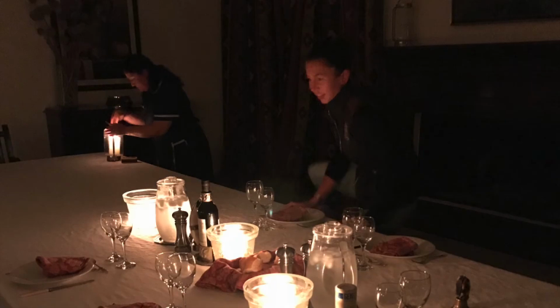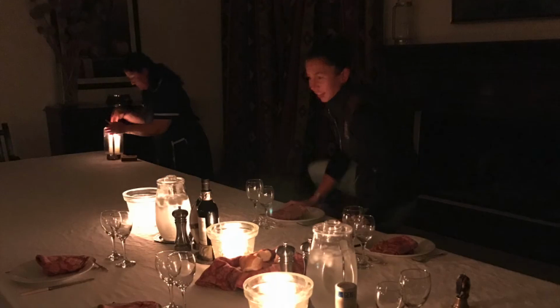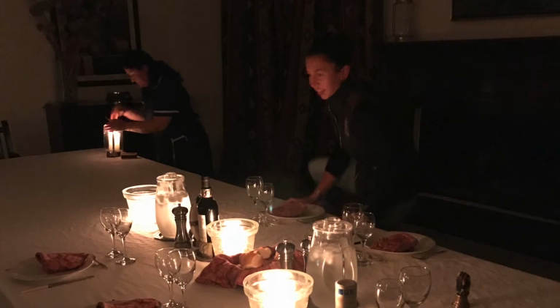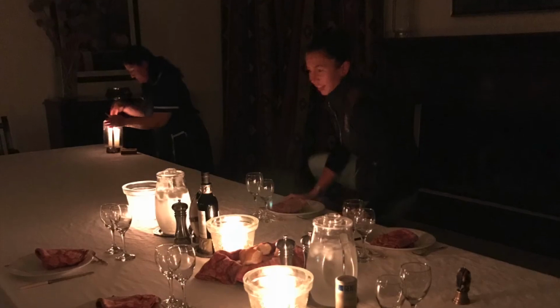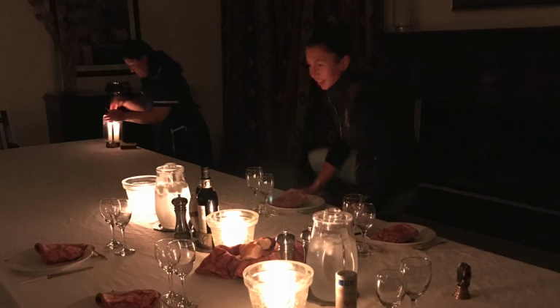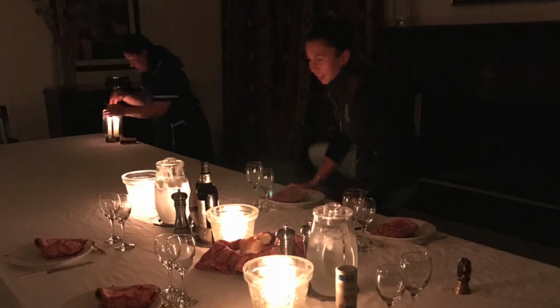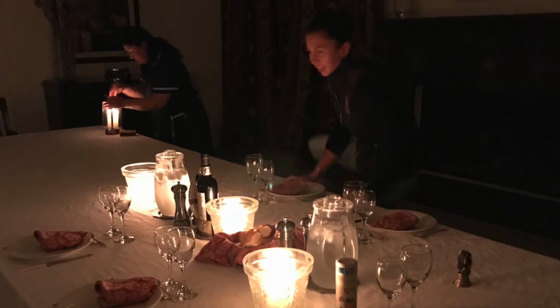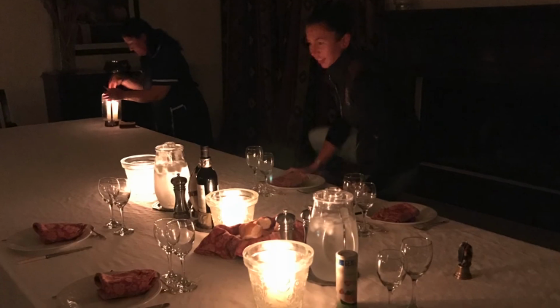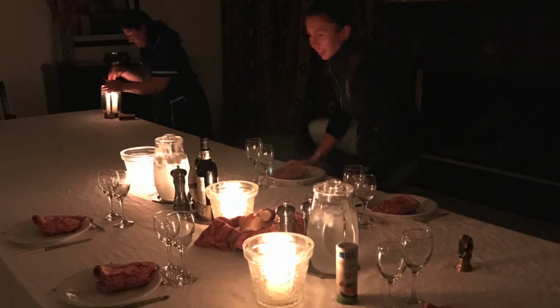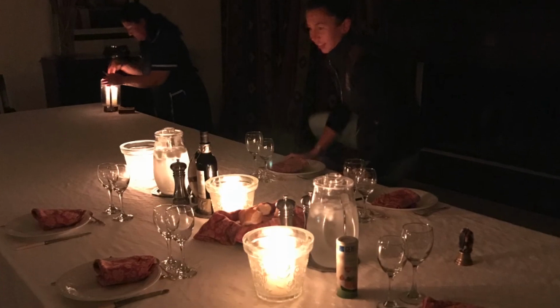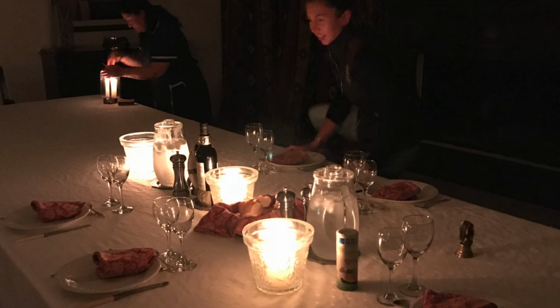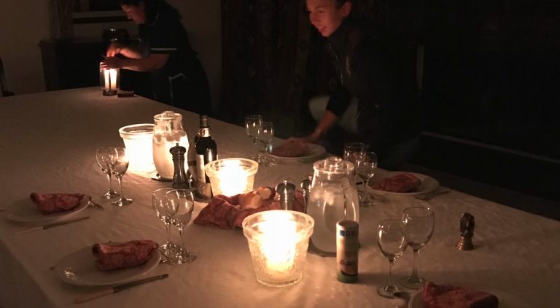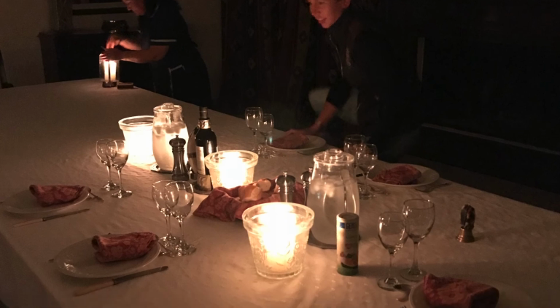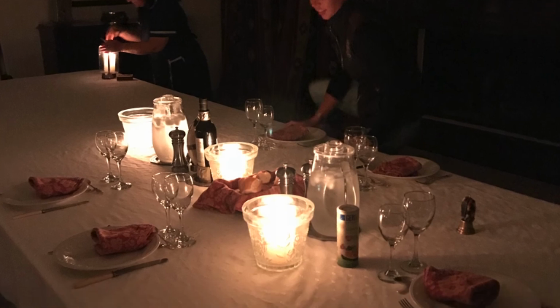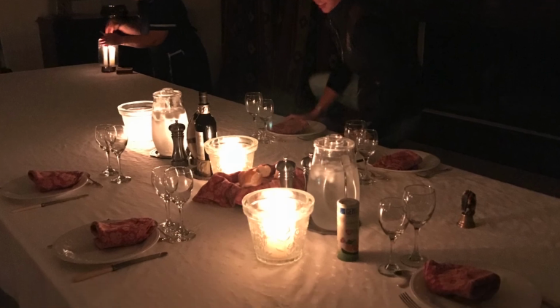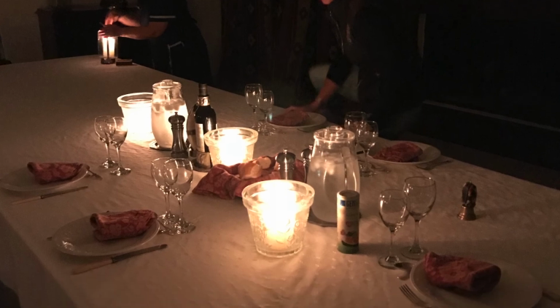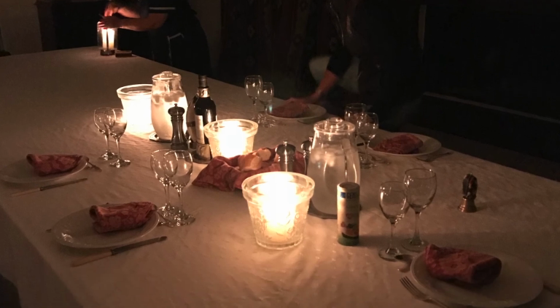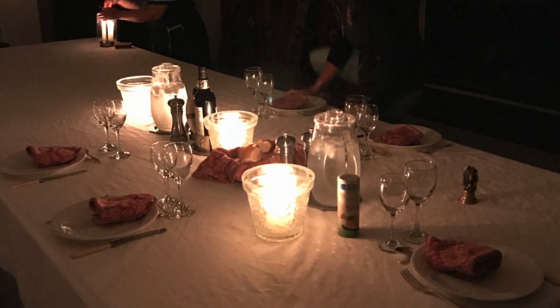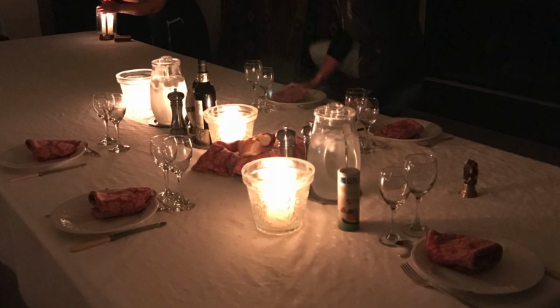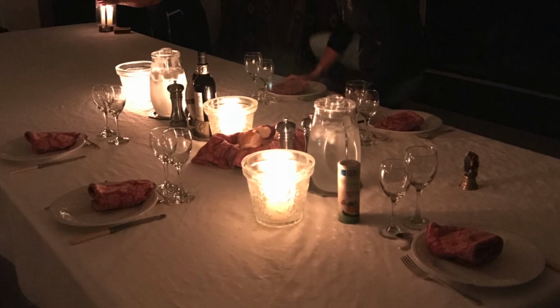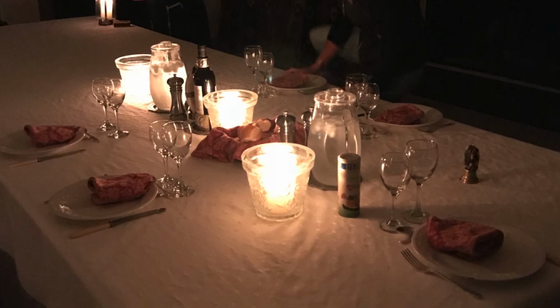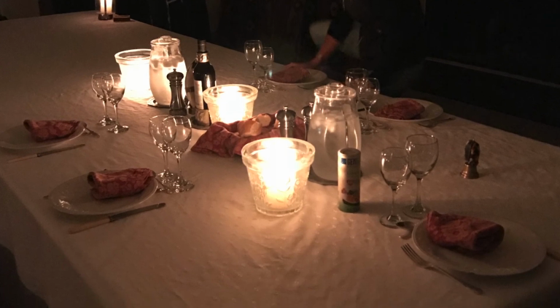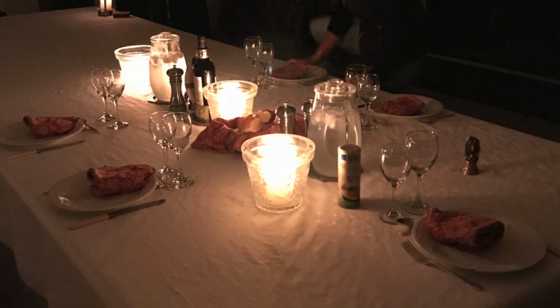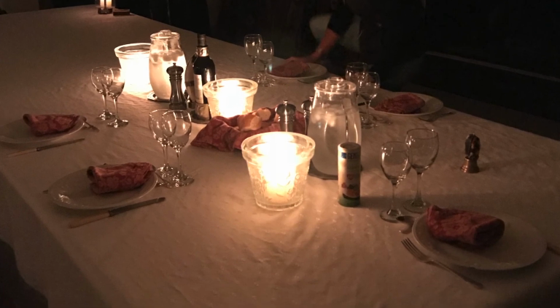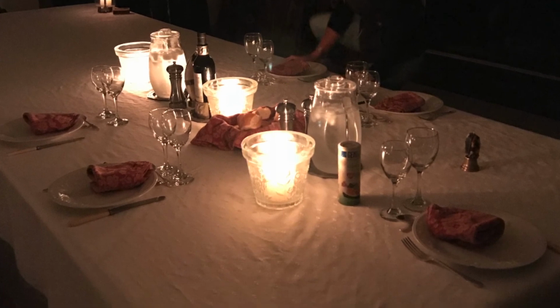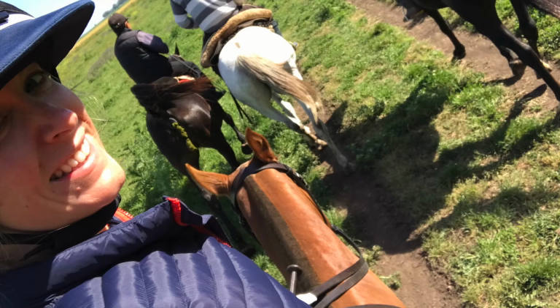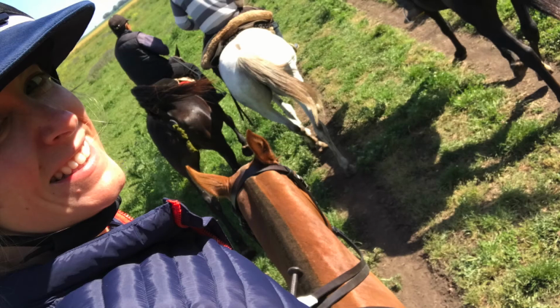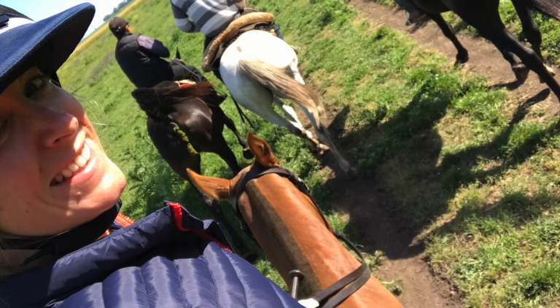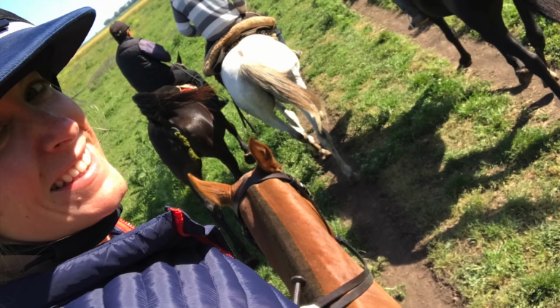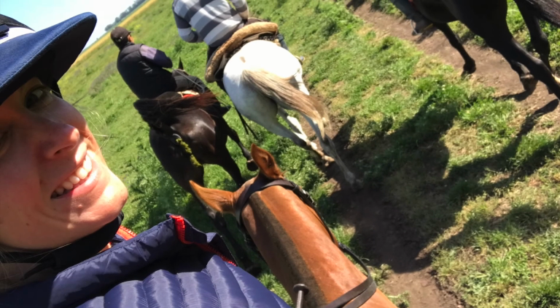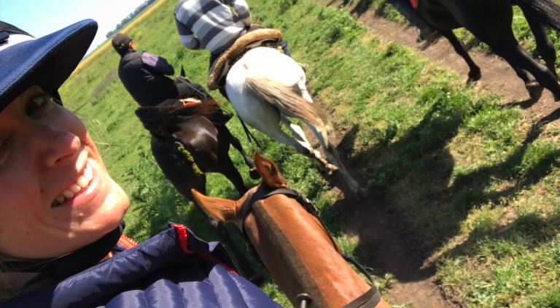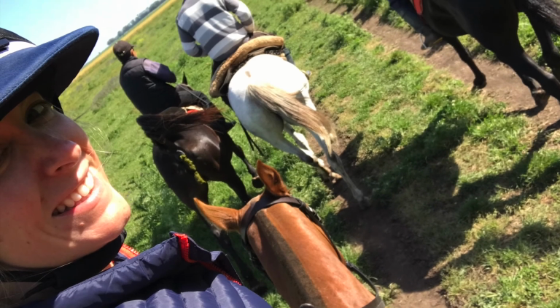And some super cozy candlelit dinners before going to sleep and starting all over again.